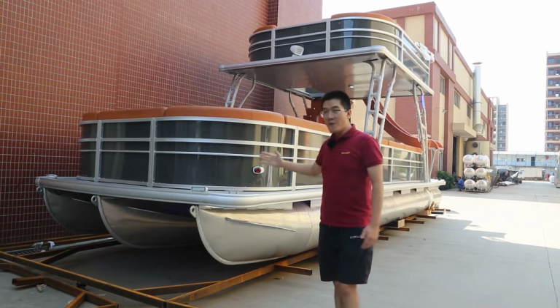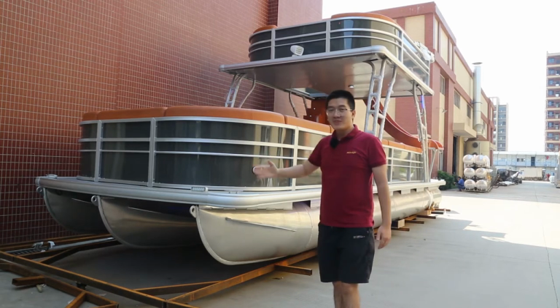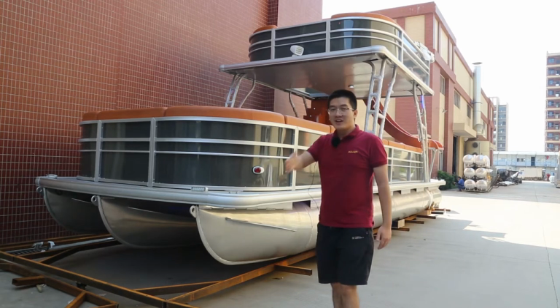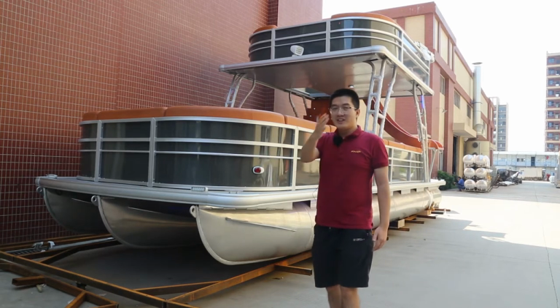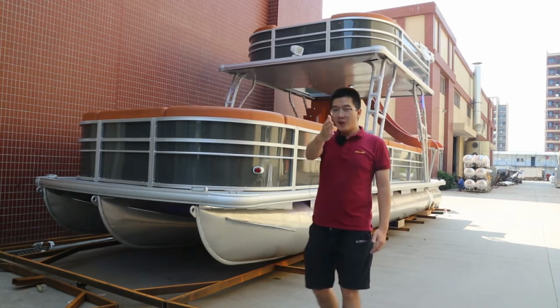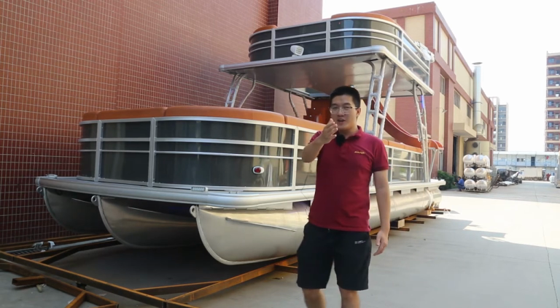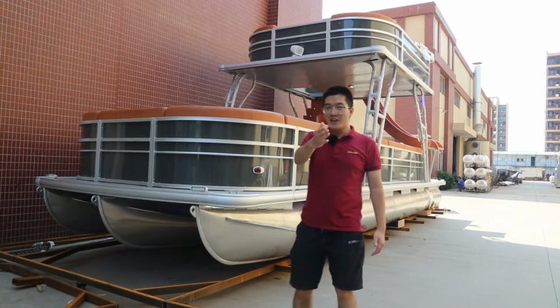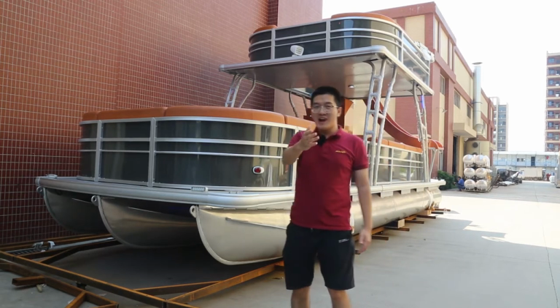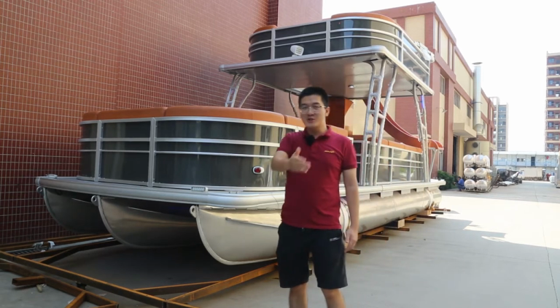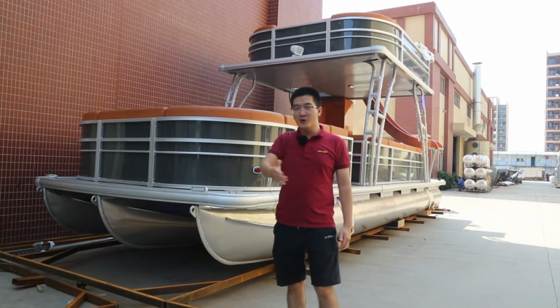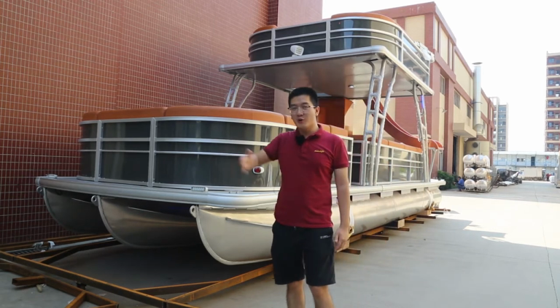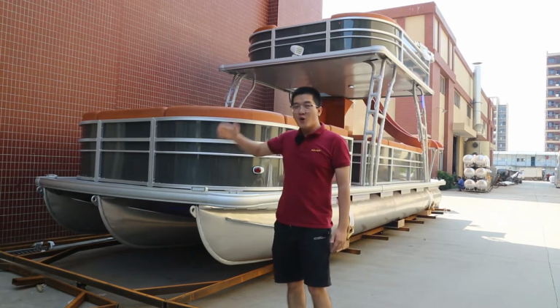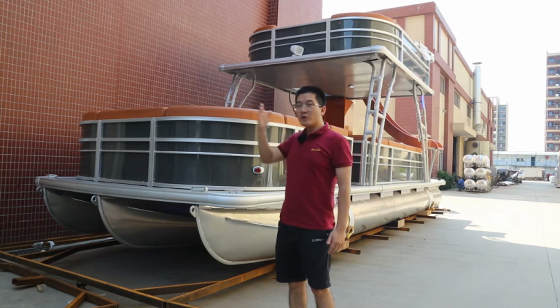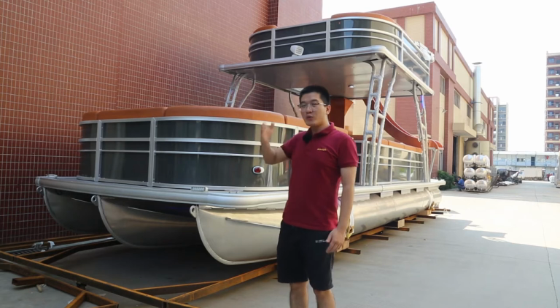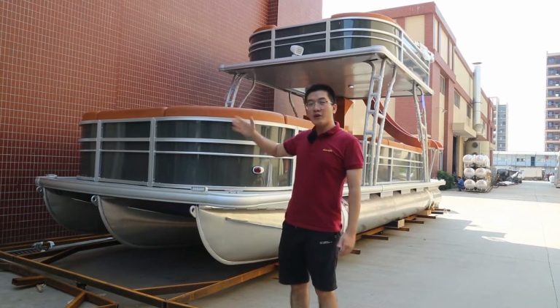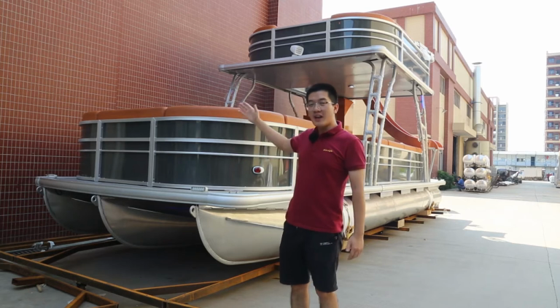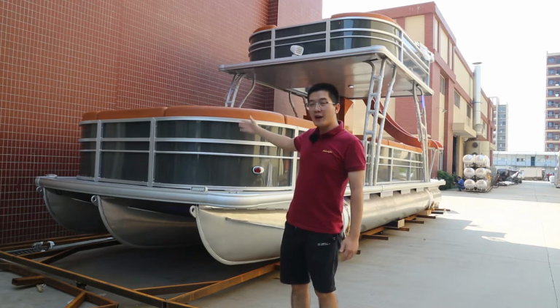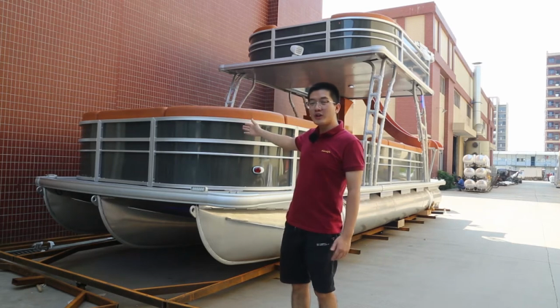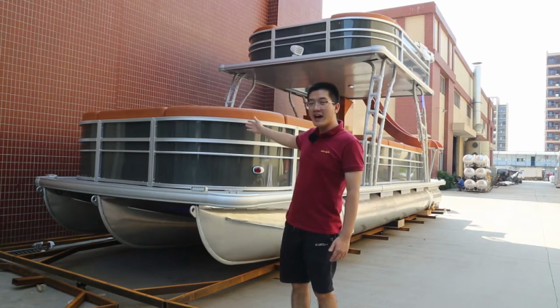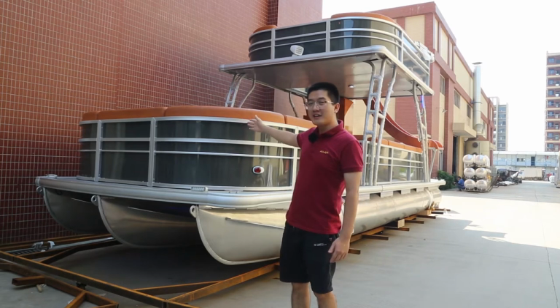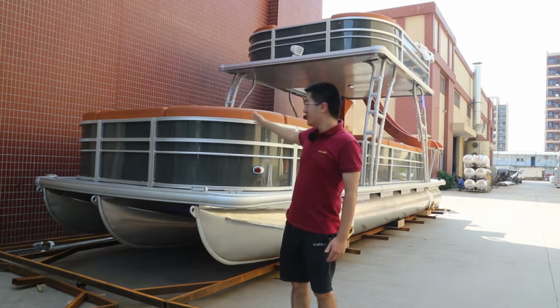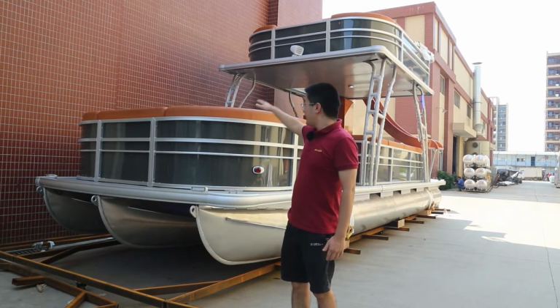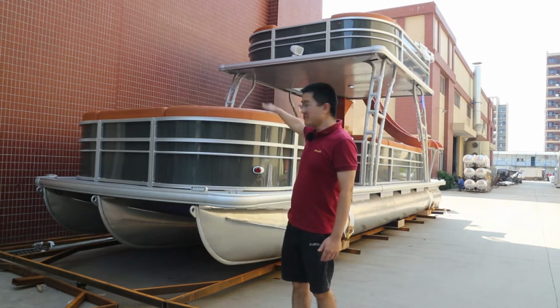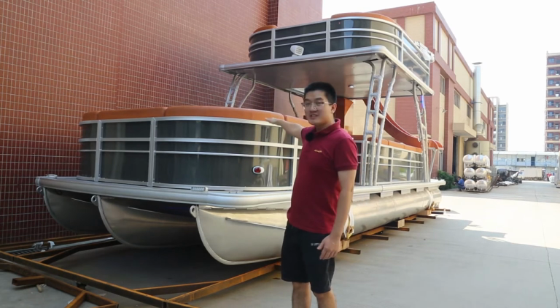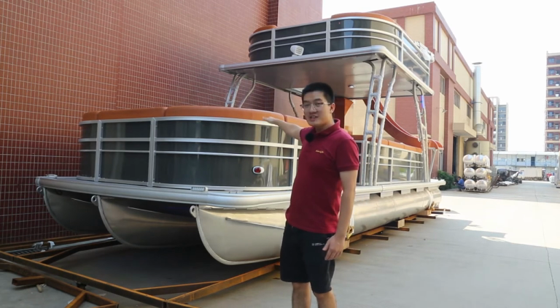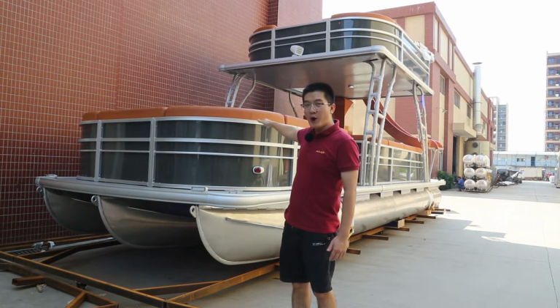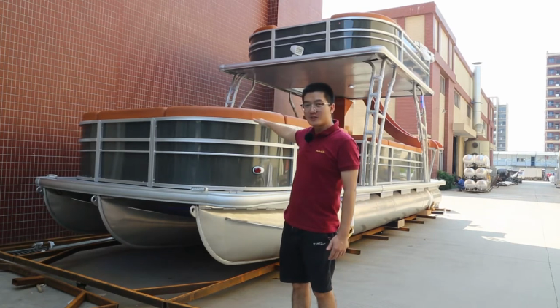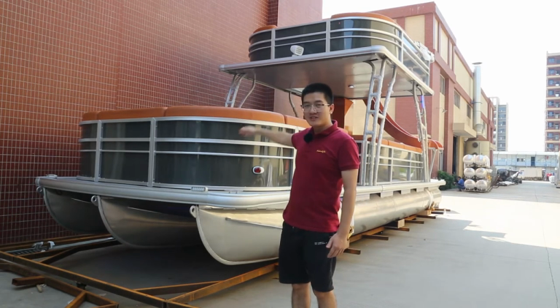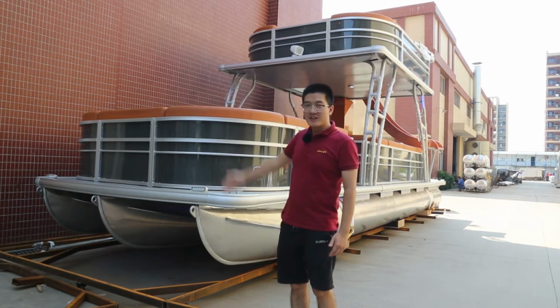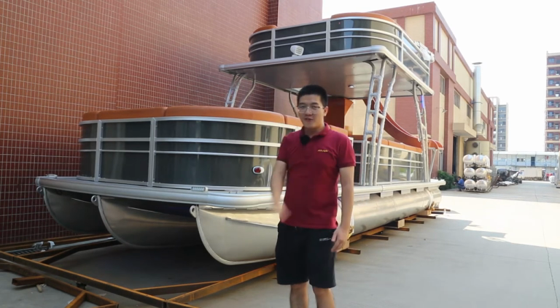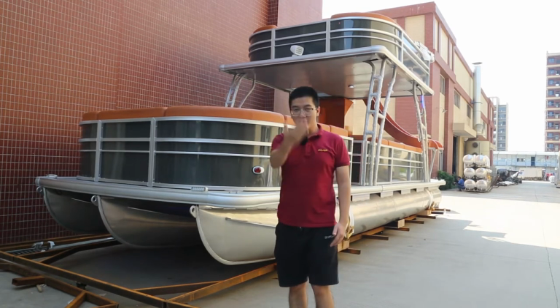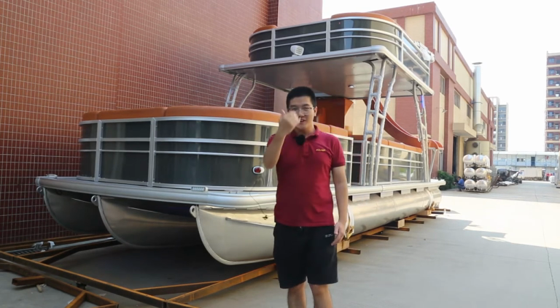Now, follow me. I will show you what this boat will look like. Follow me.